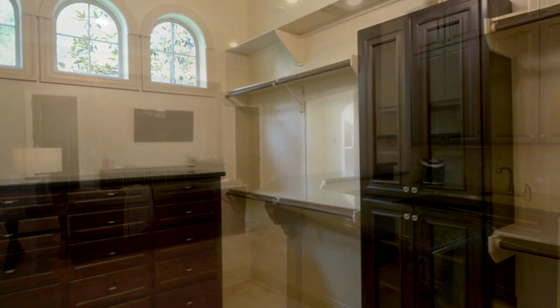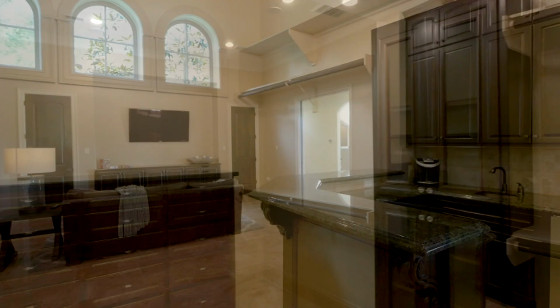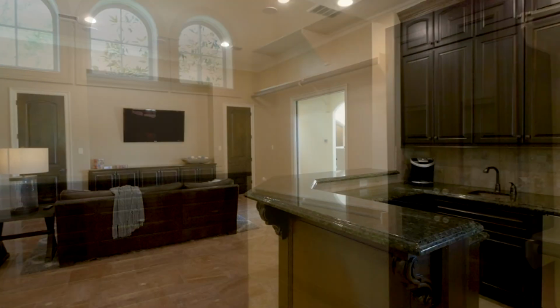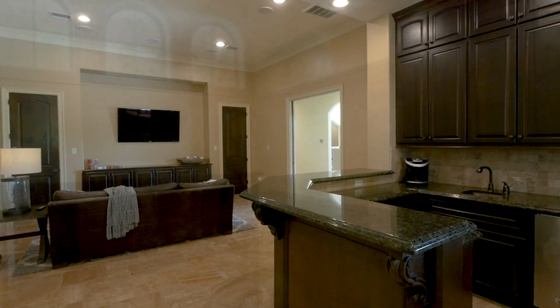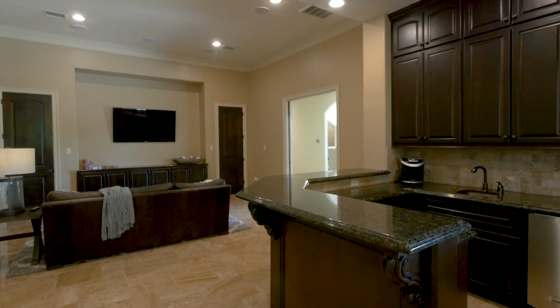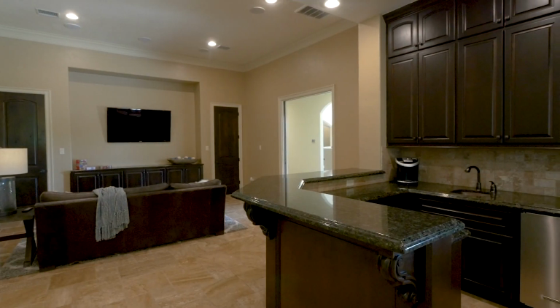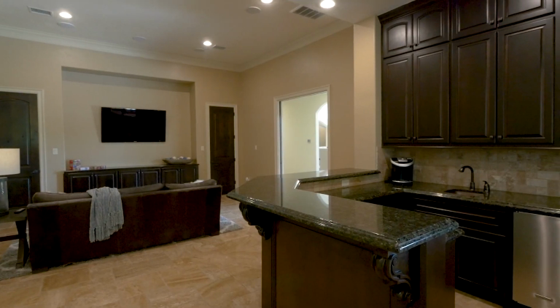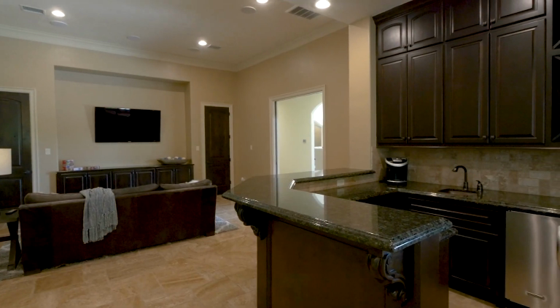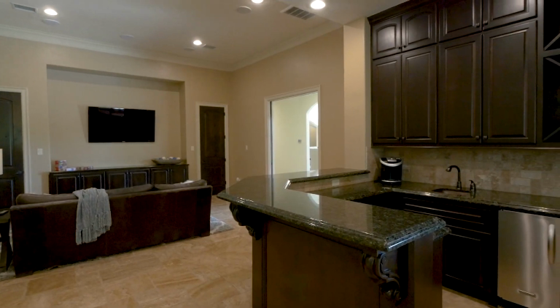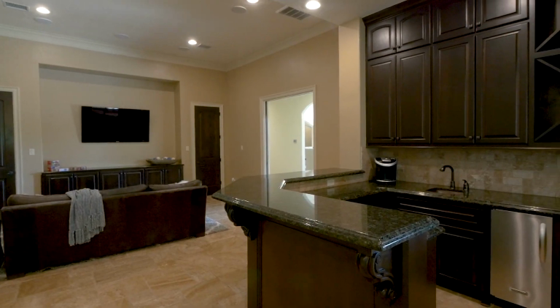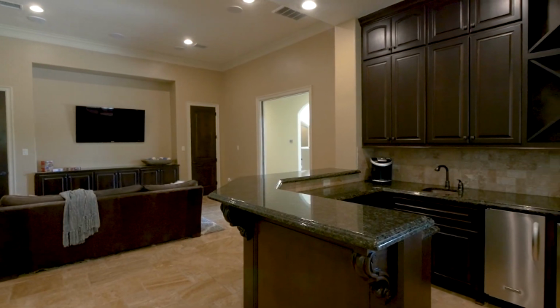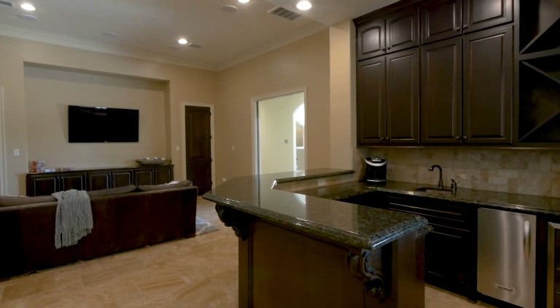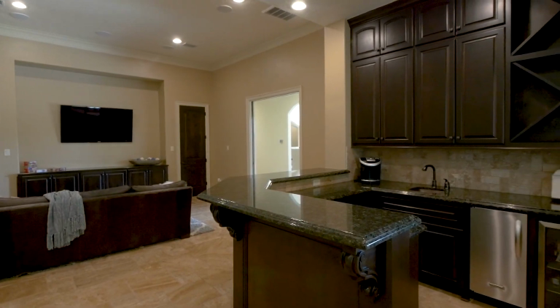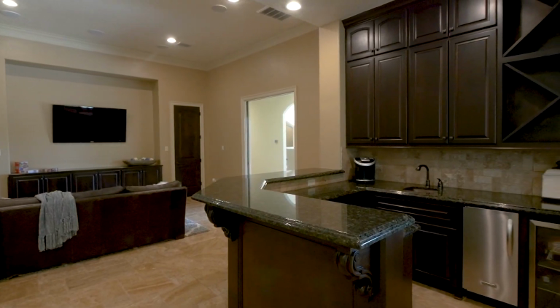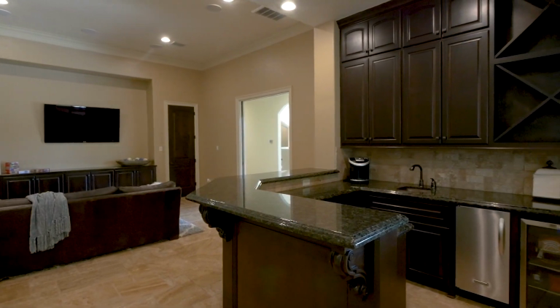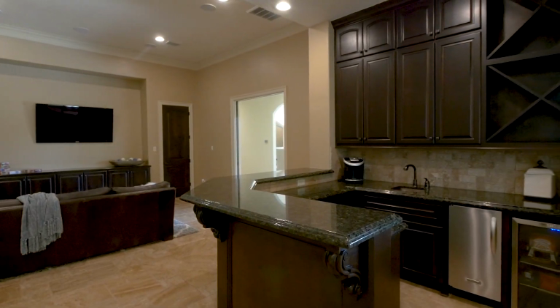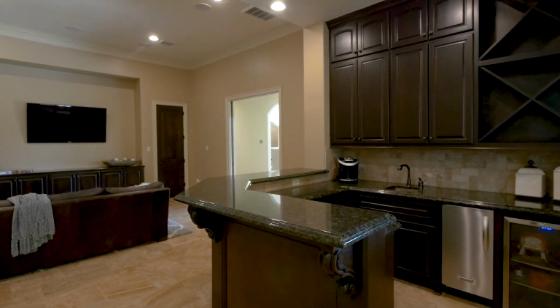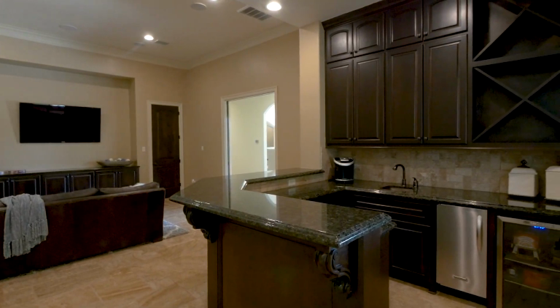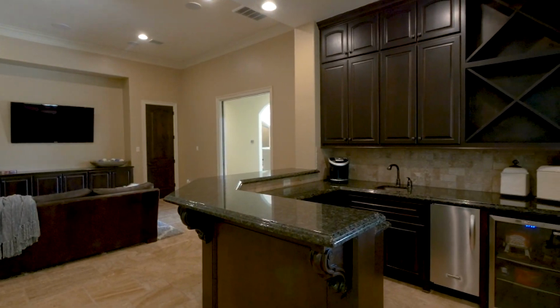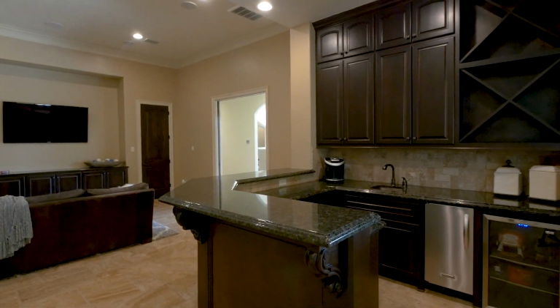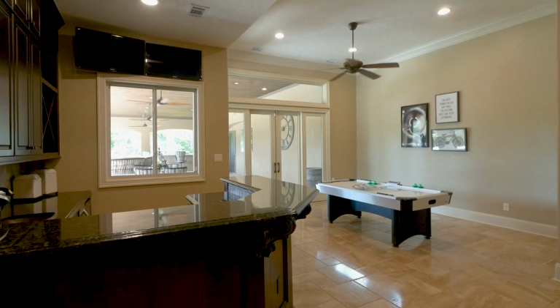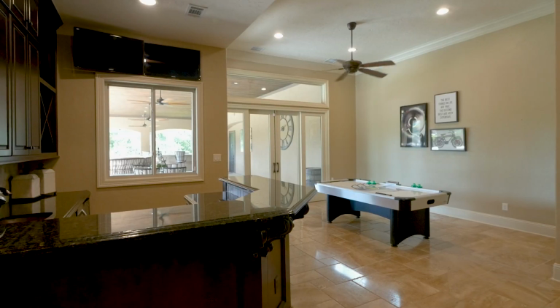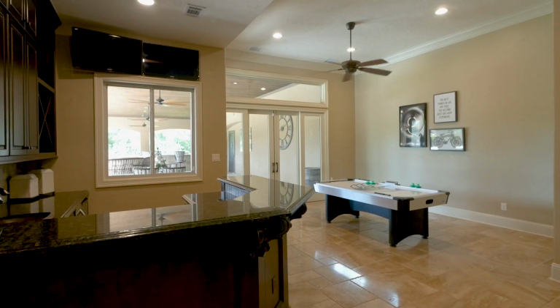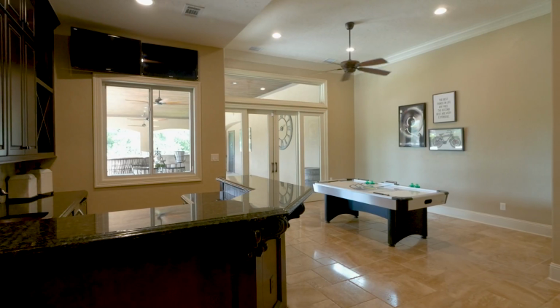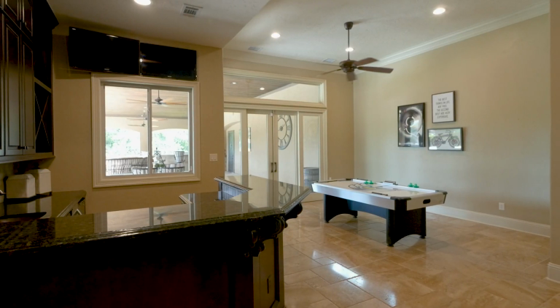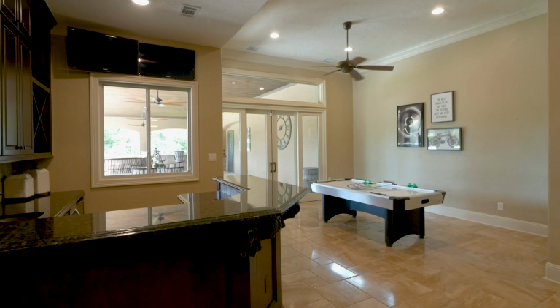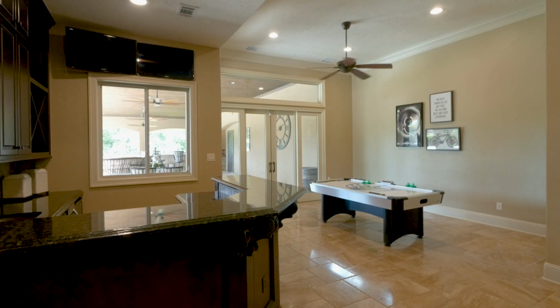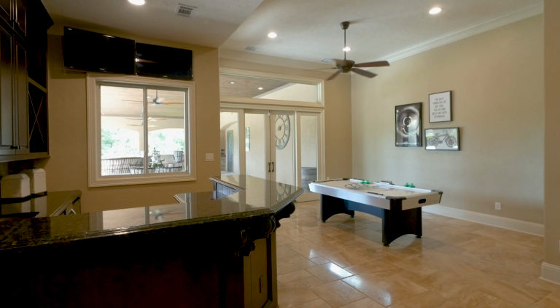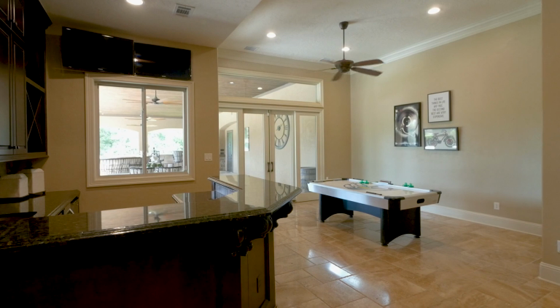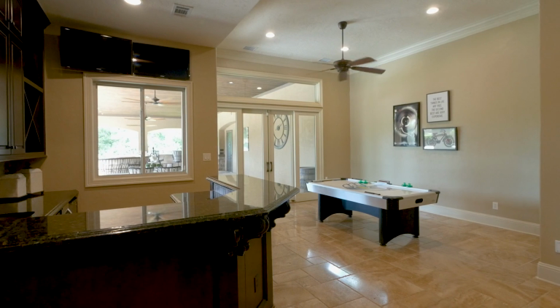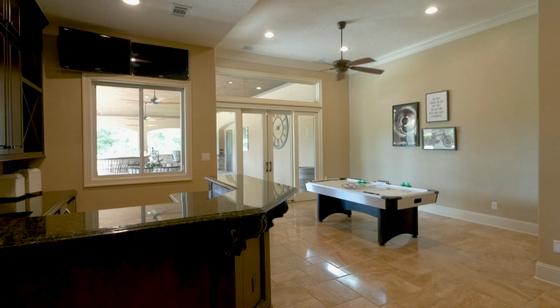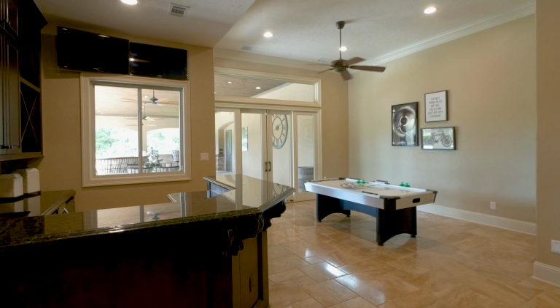The floor is complete with a wonderful games and media room with full bar, opening up to the rear patios.